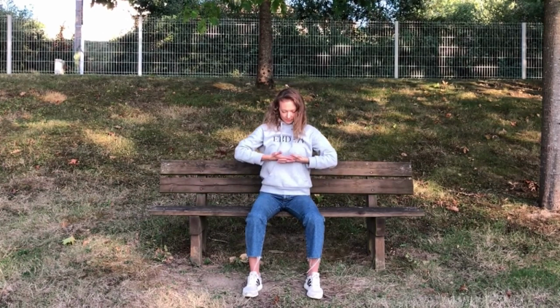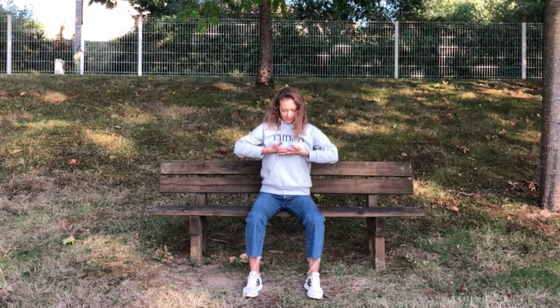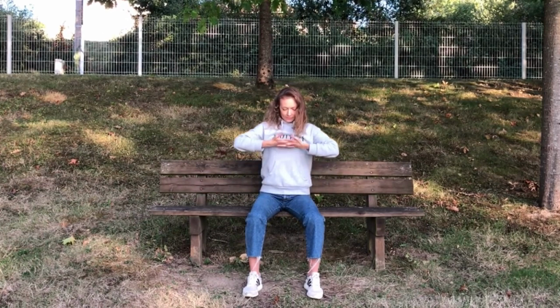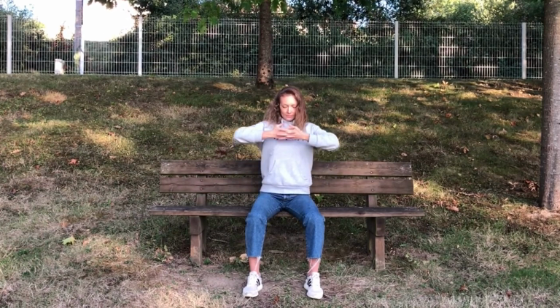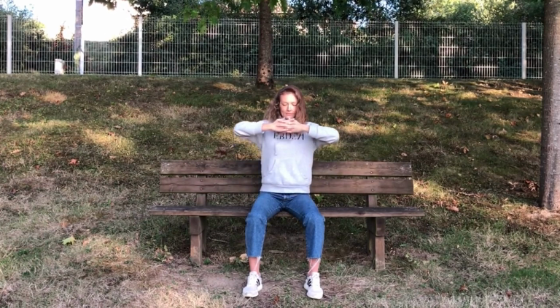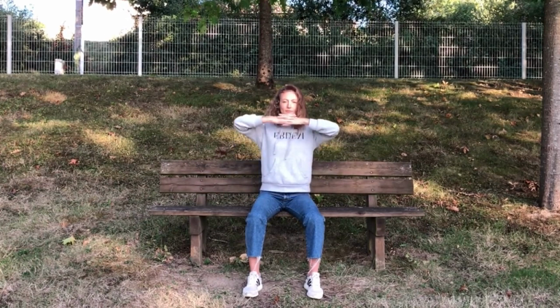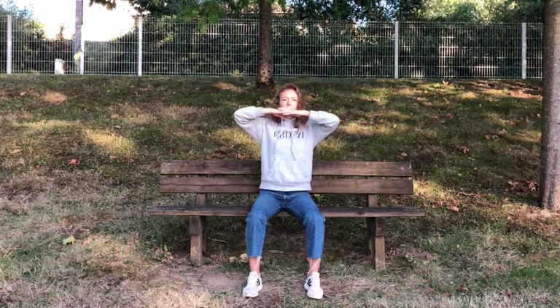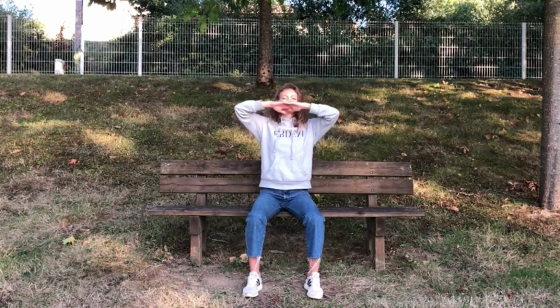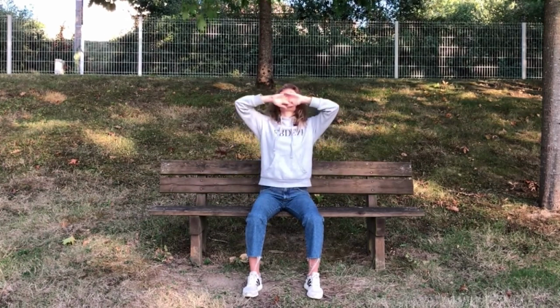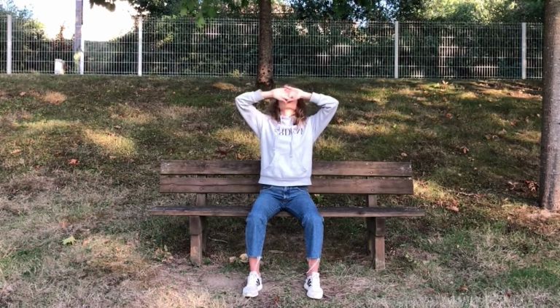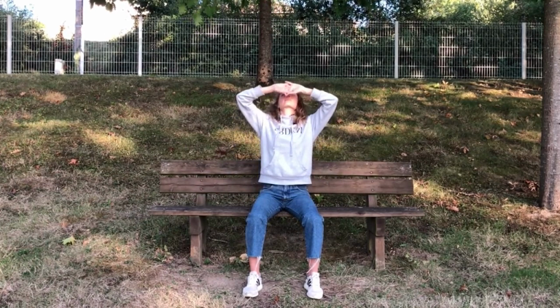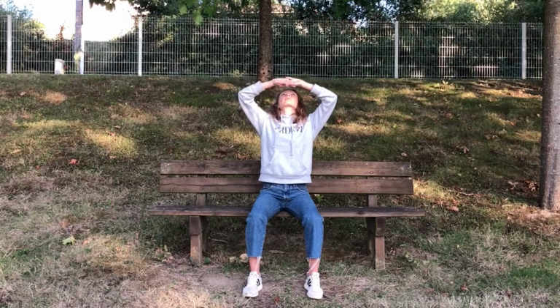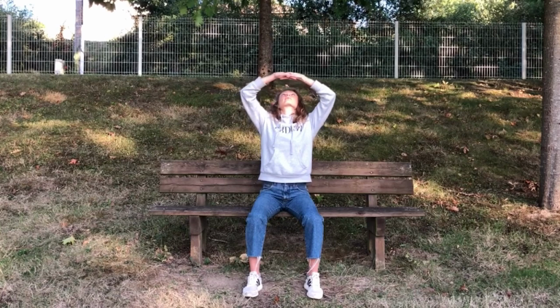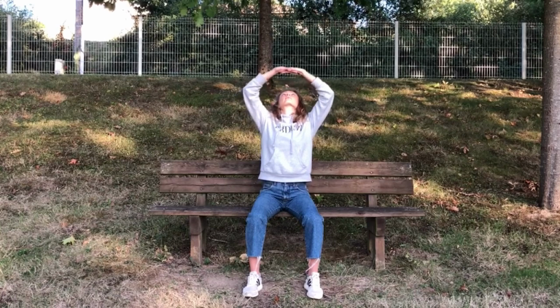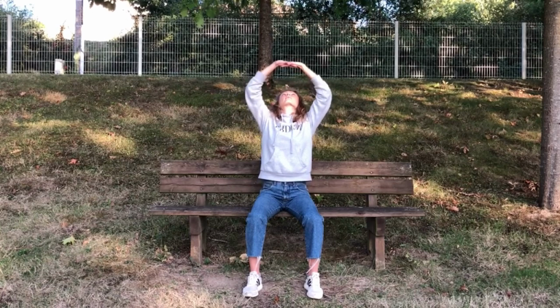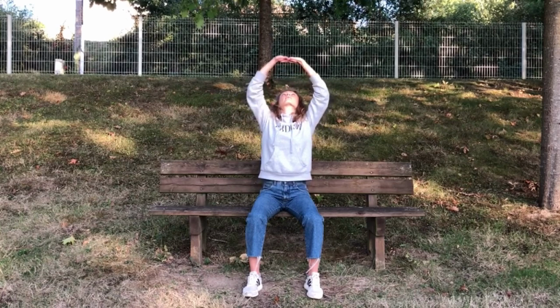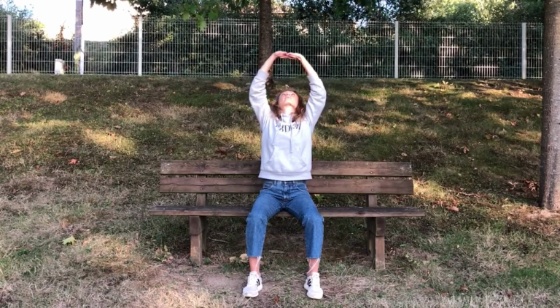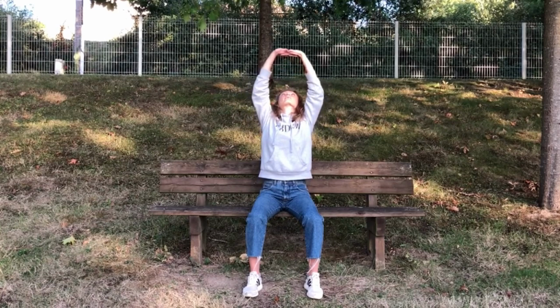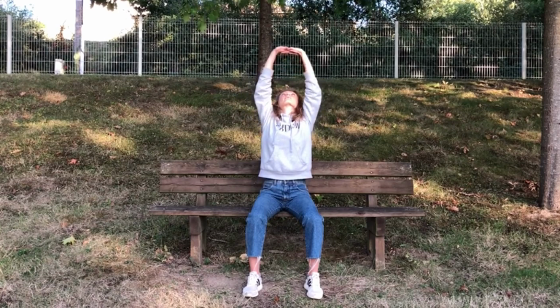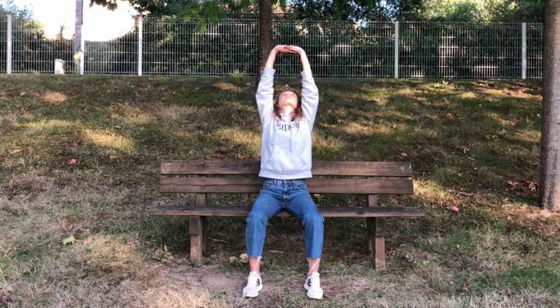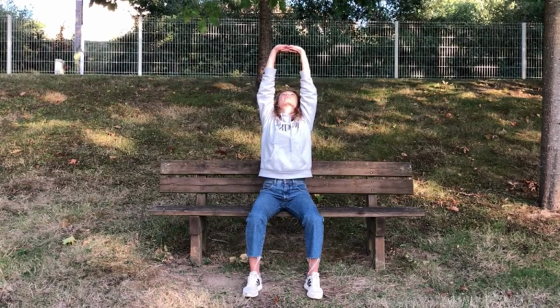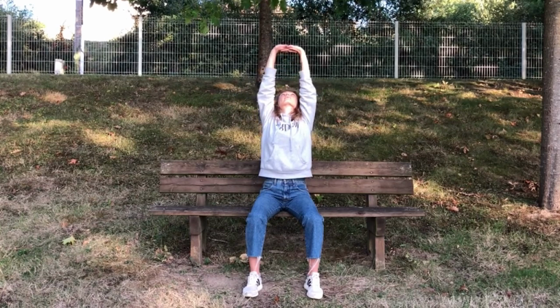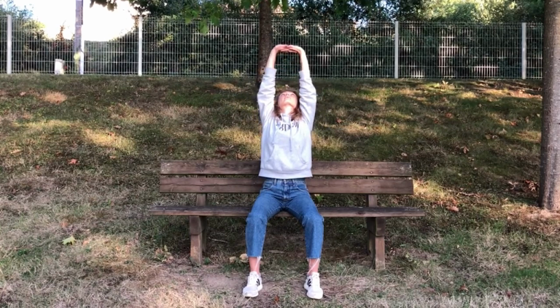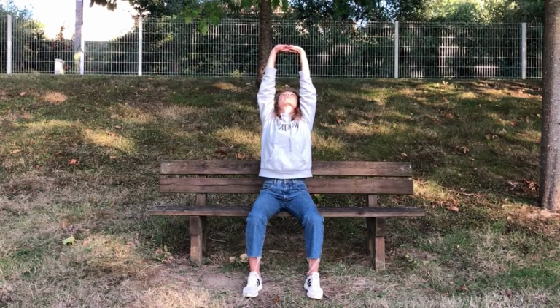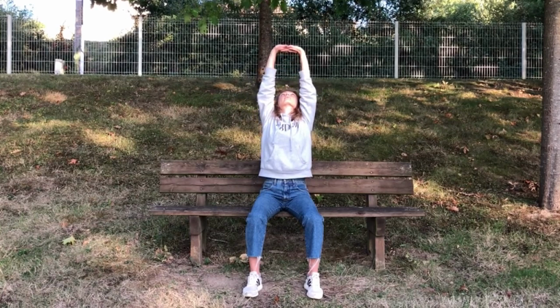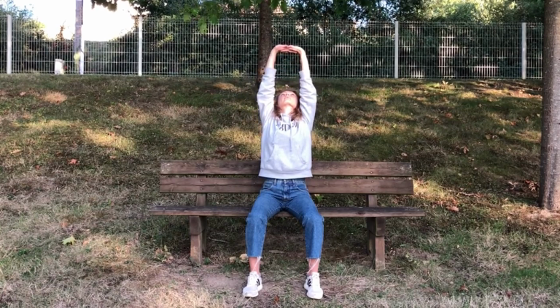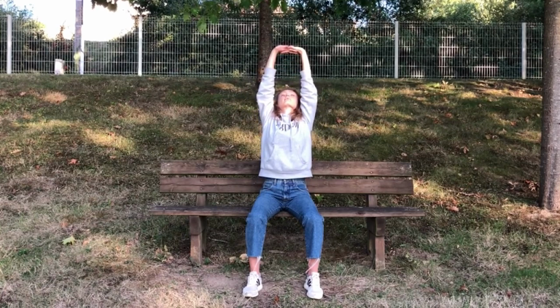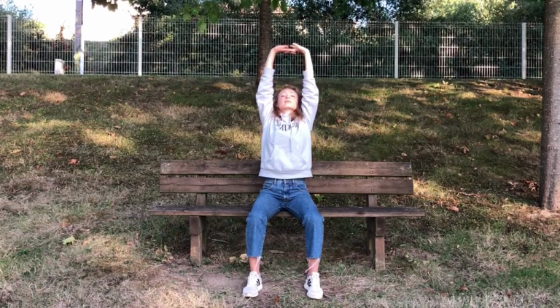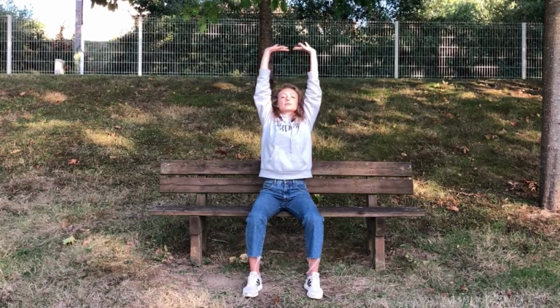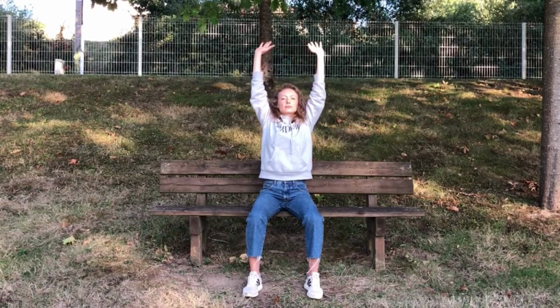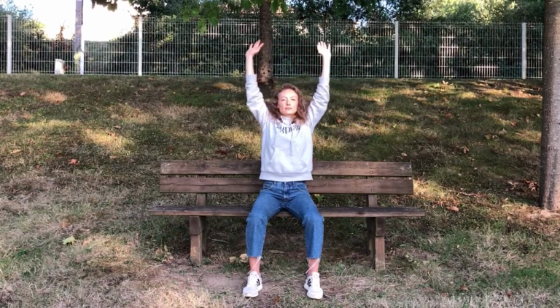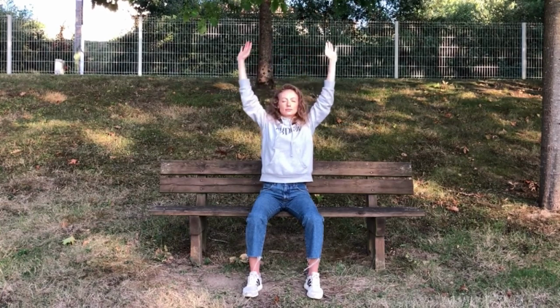This exercise helps to balance the internal organs and promotes a healthy blood flow up and down the spine.